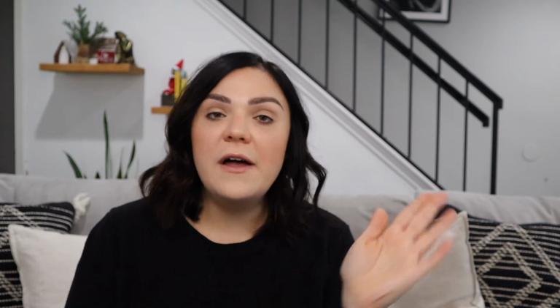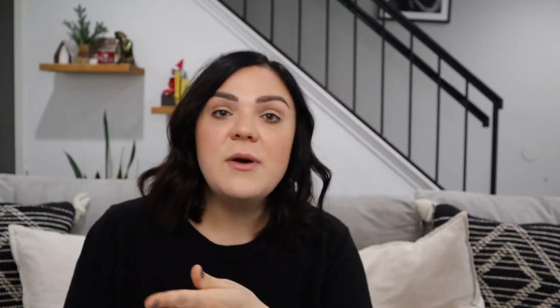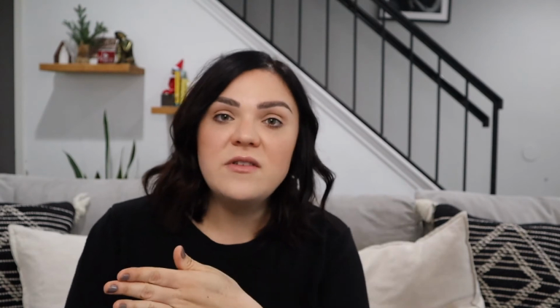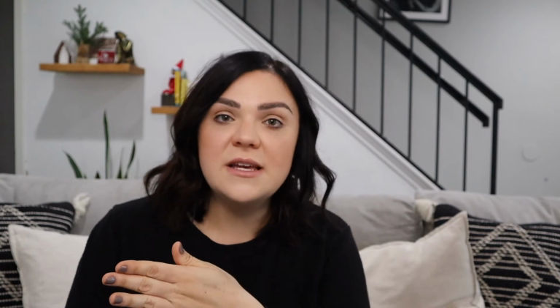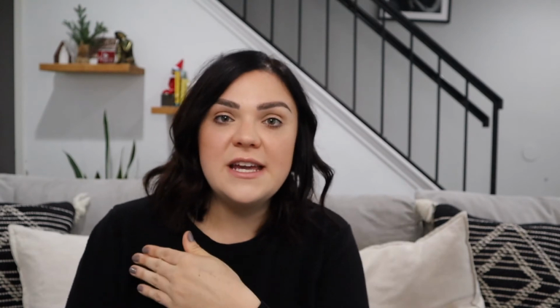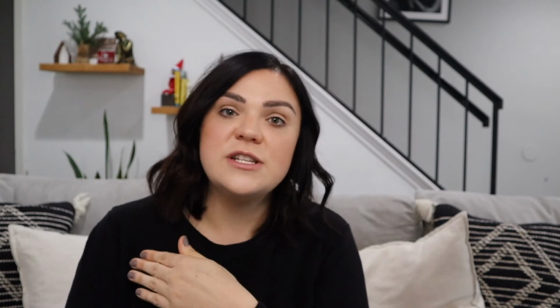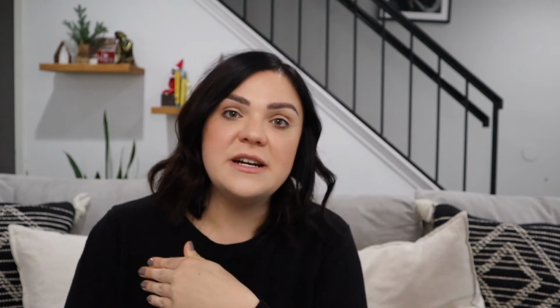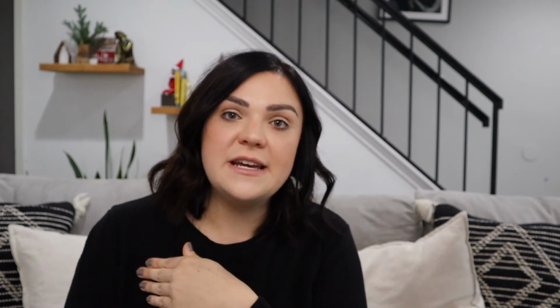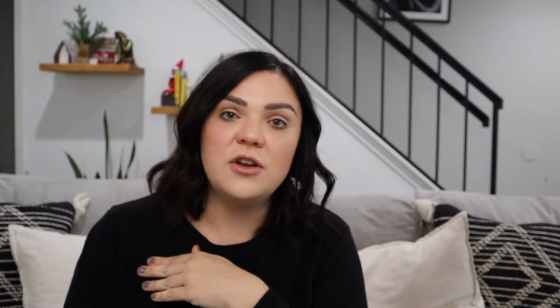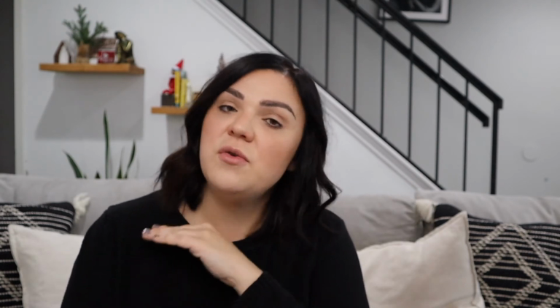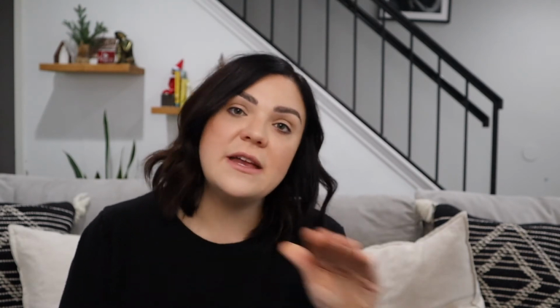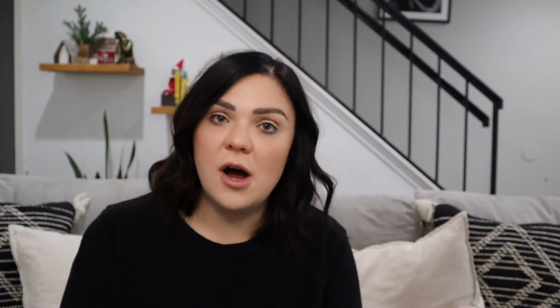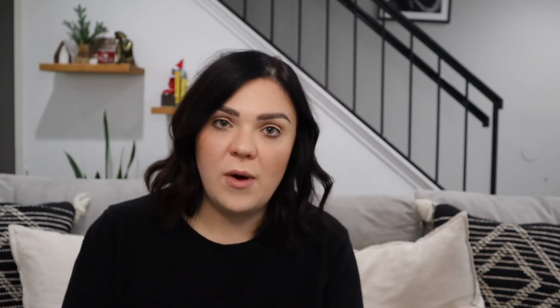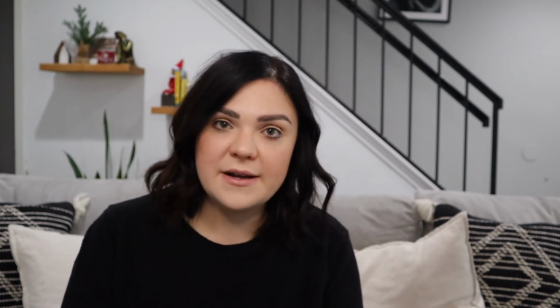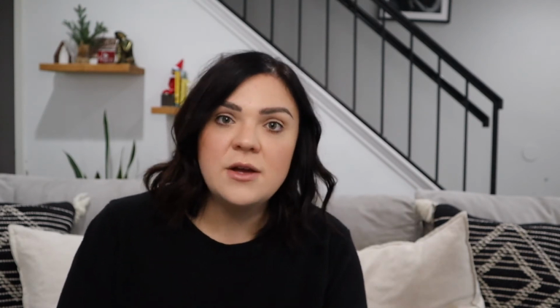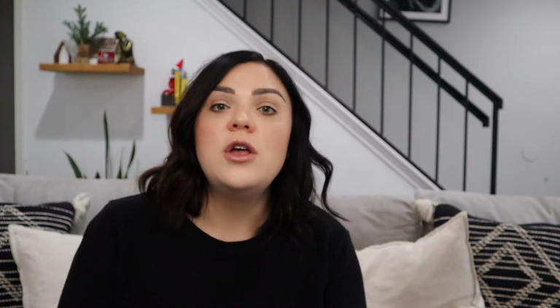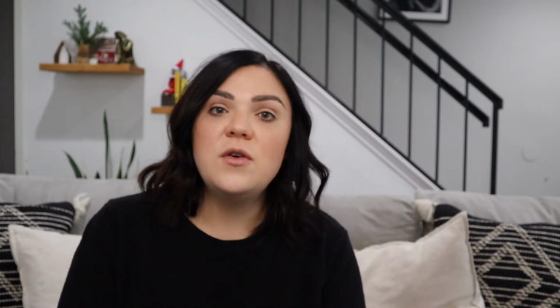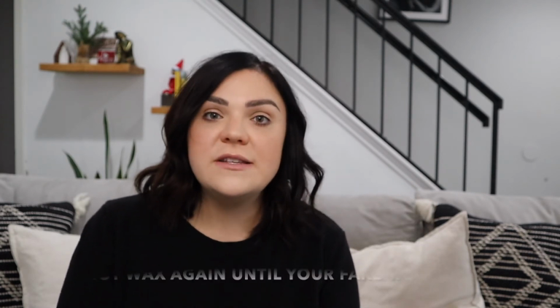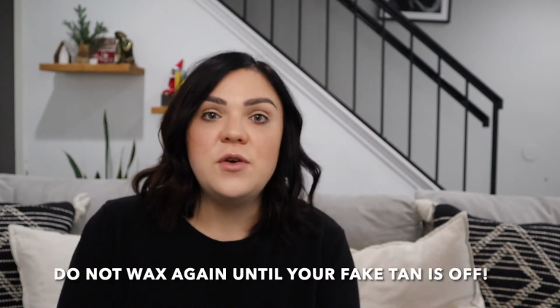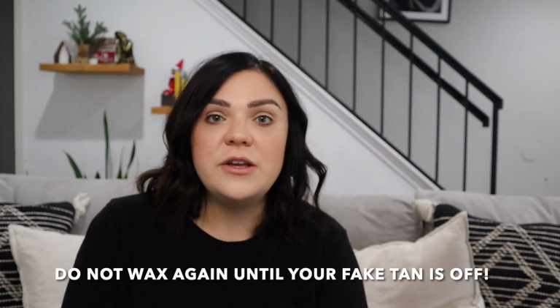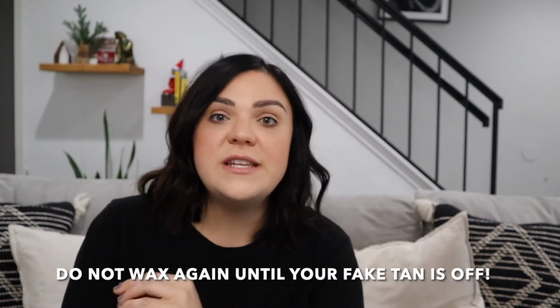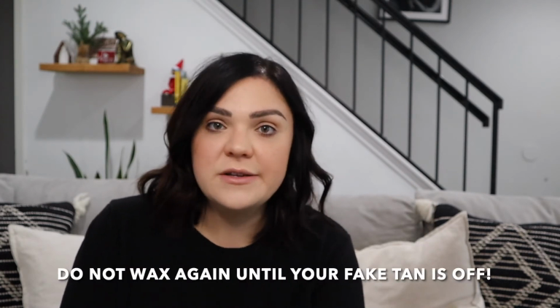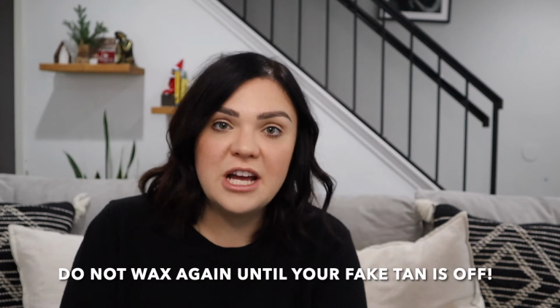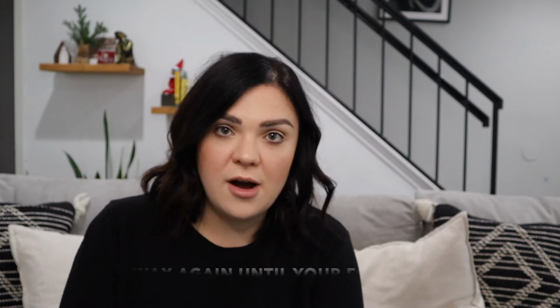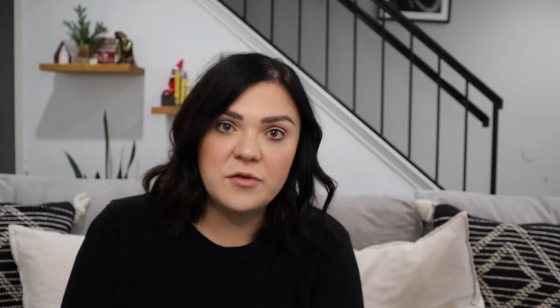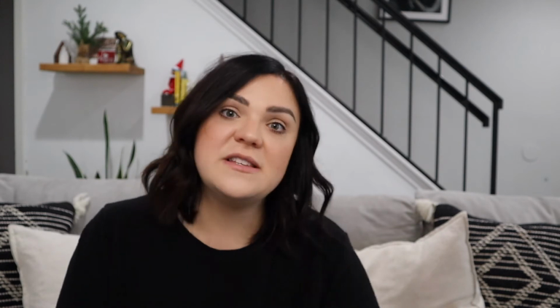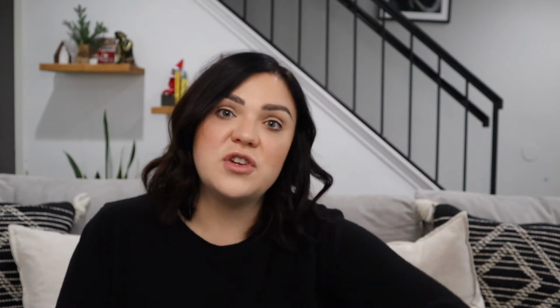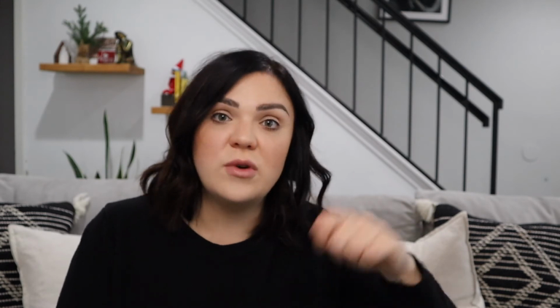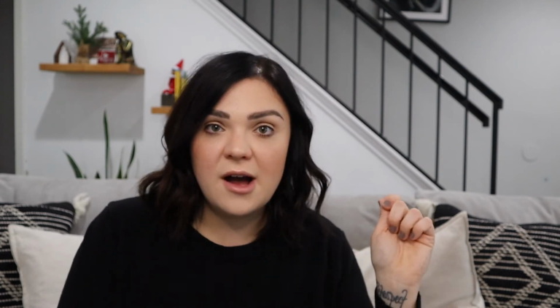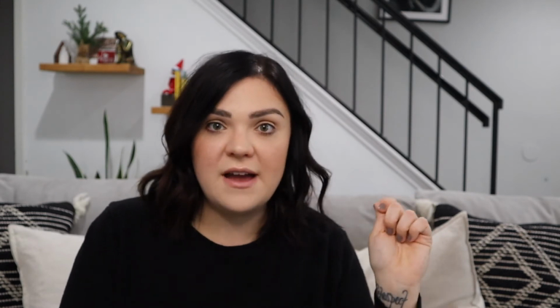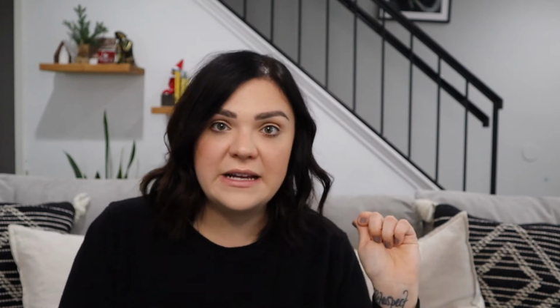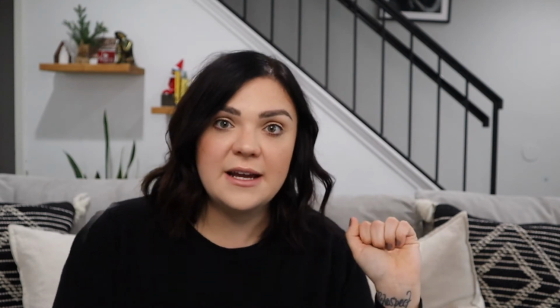So wait 24 hours and make sure your pores are closed as well. While you have self-tanner or spray tan on, you cannot wax. You need to wait until you want your tan to come off, or else it's just going to rip off that fake tan.